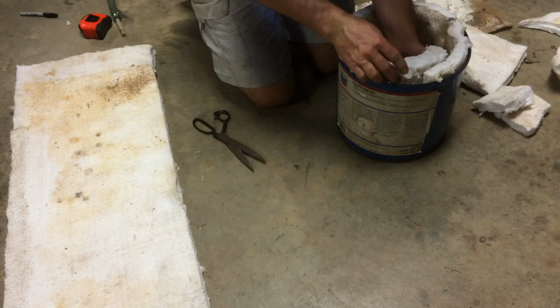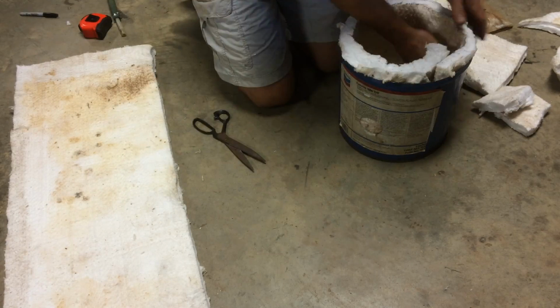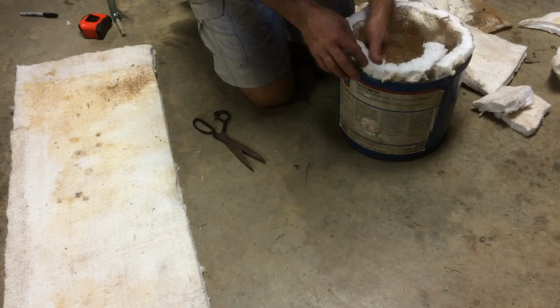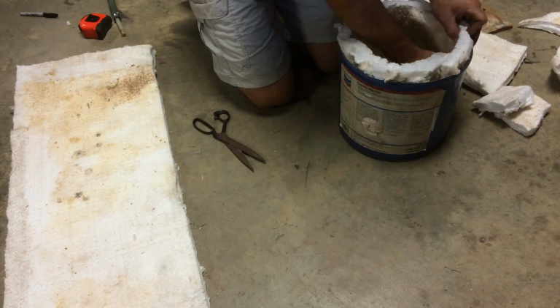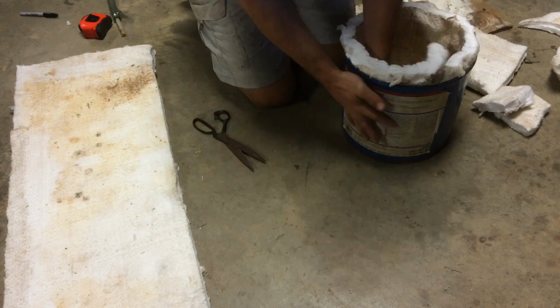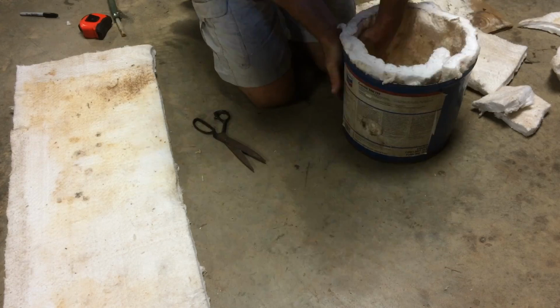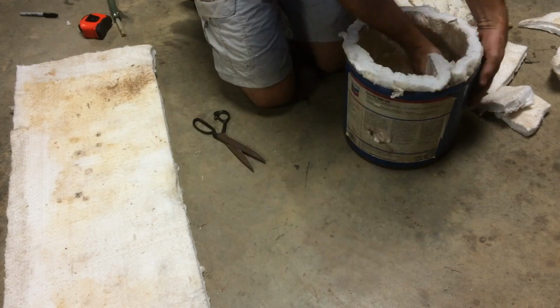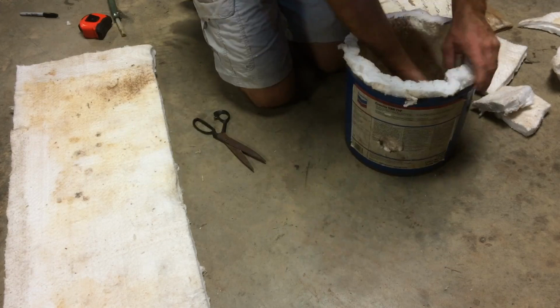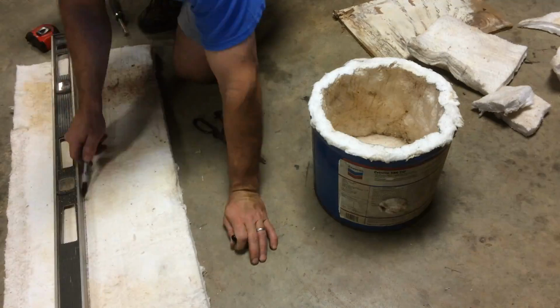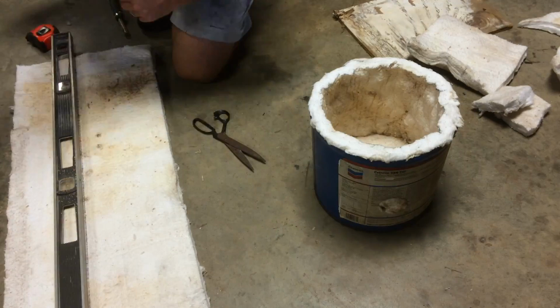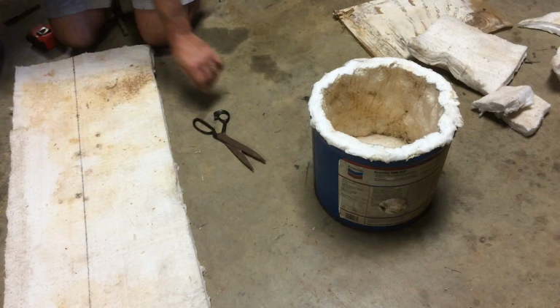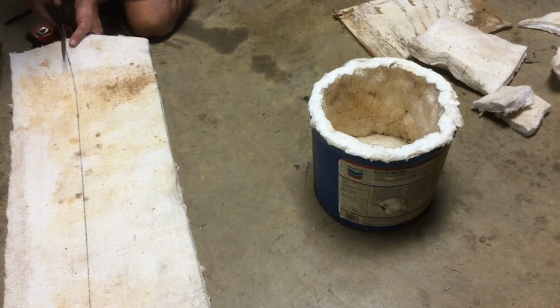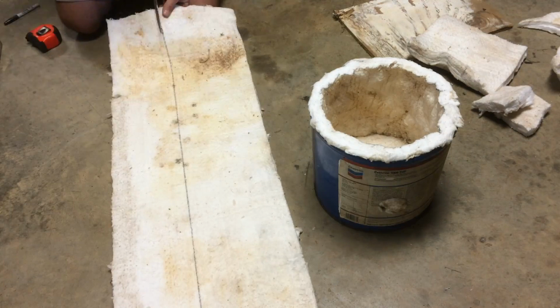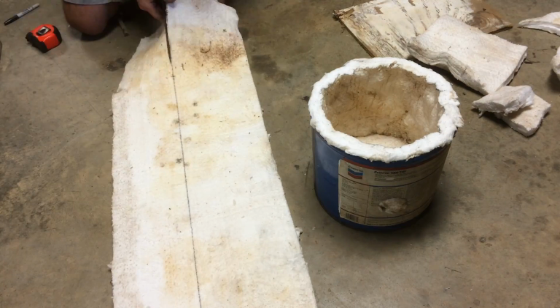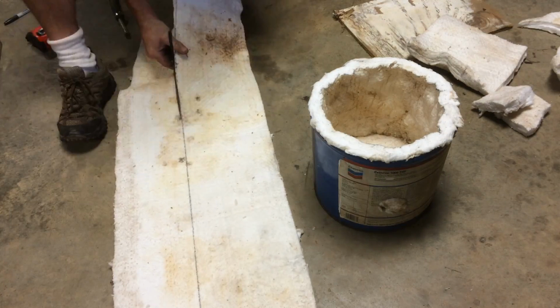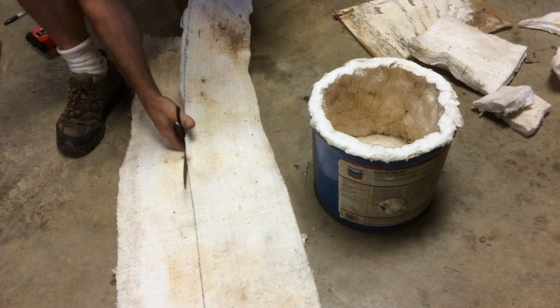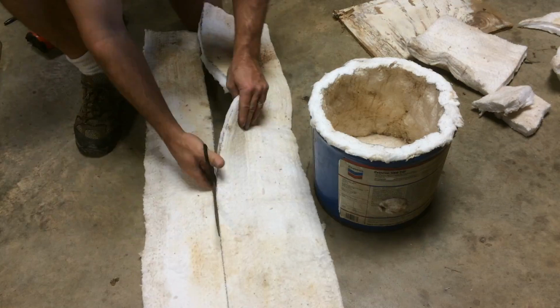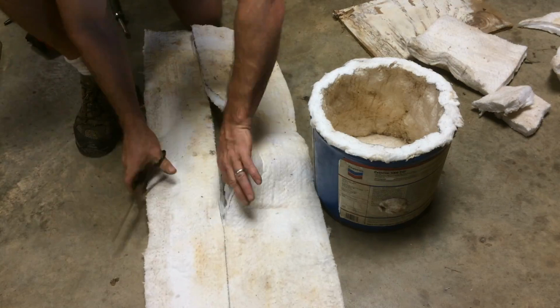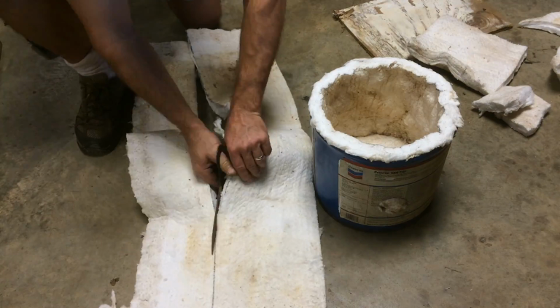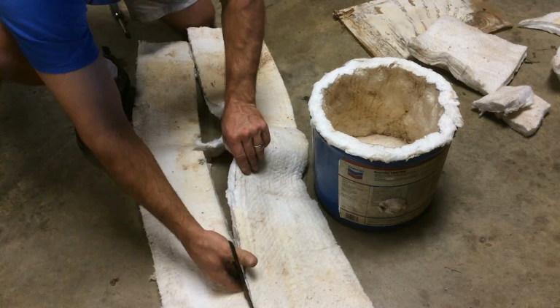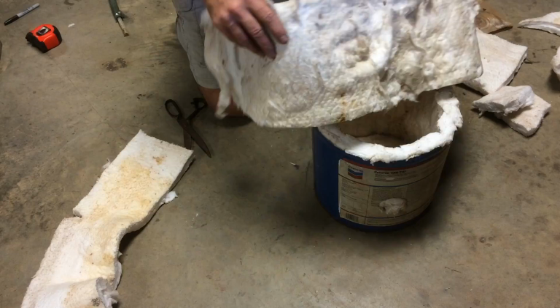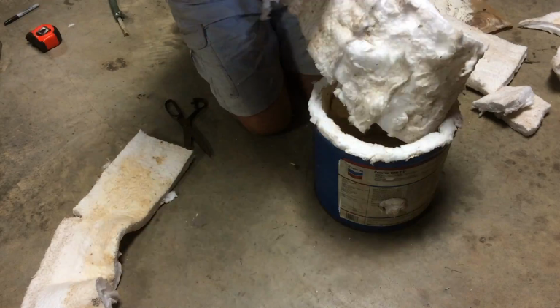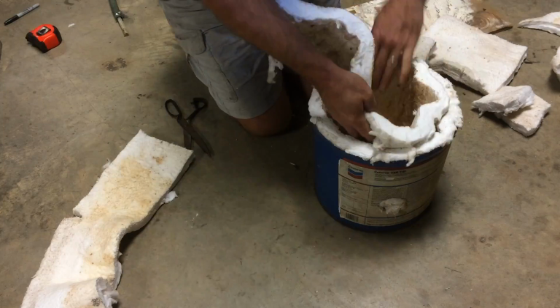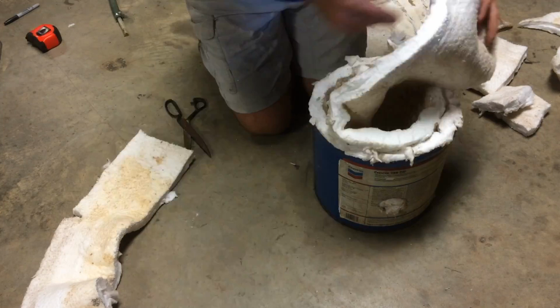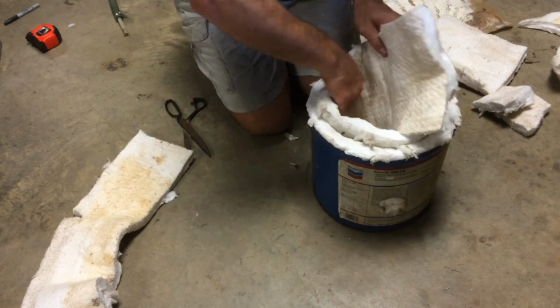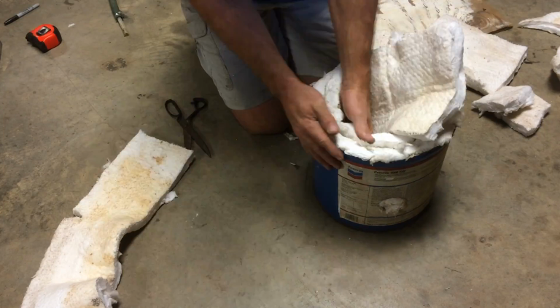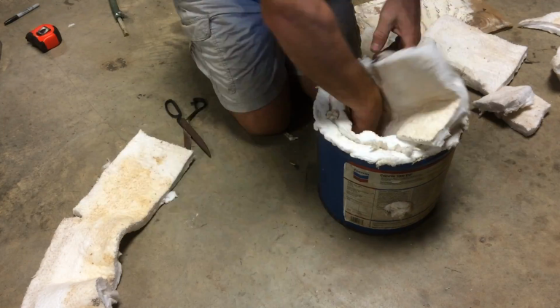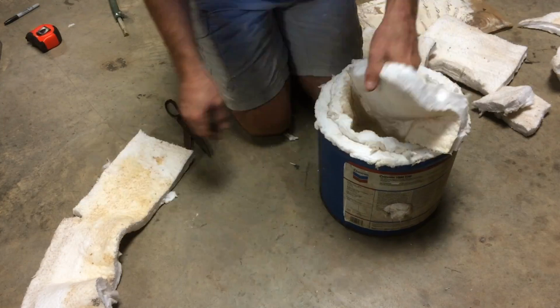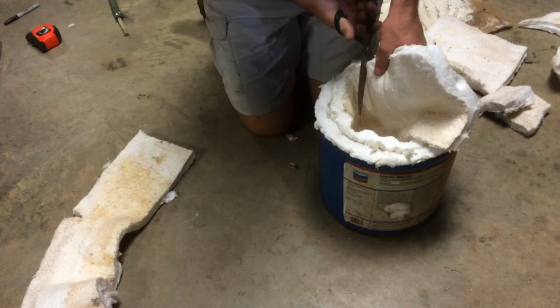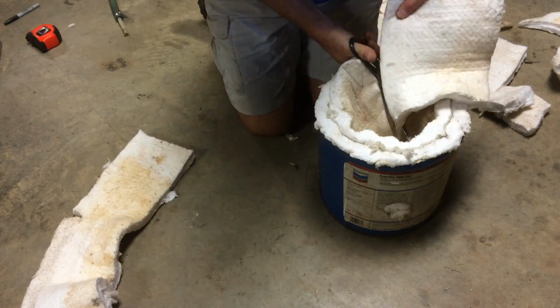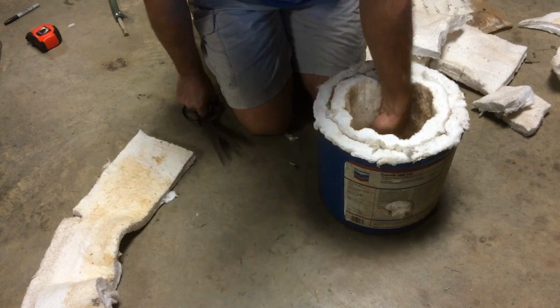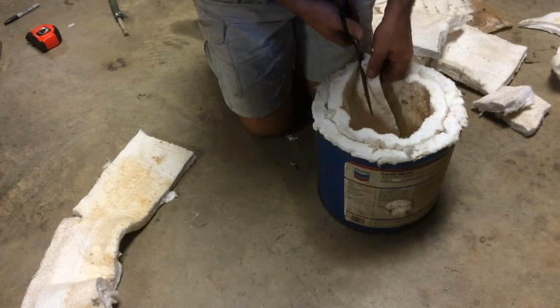Cut two strips of ceramic blanket to fit the height of your bucket. Make them a little long so it fits in tightly.